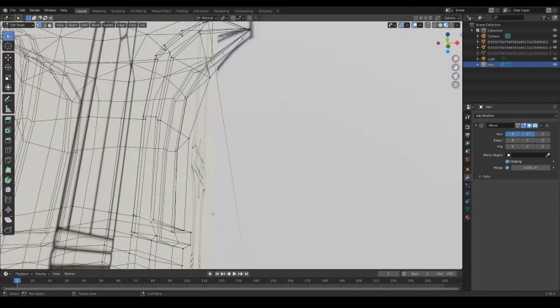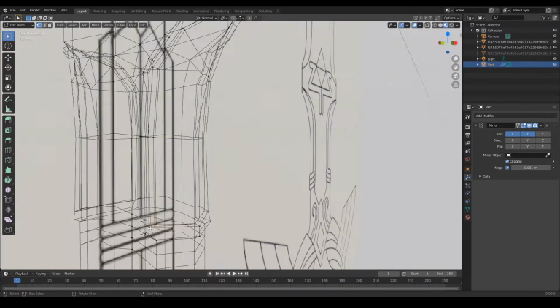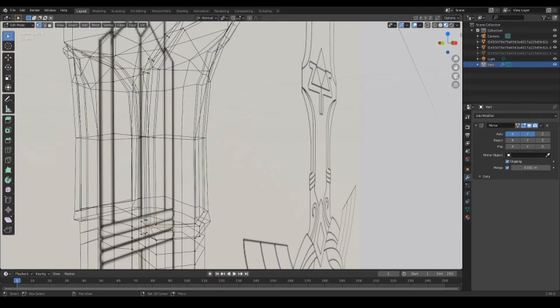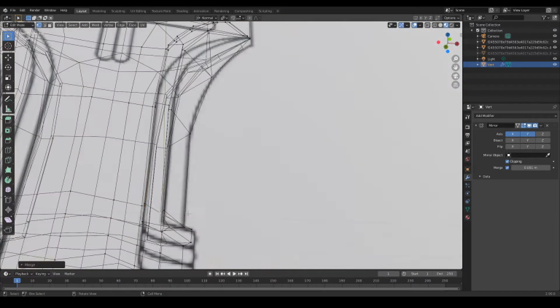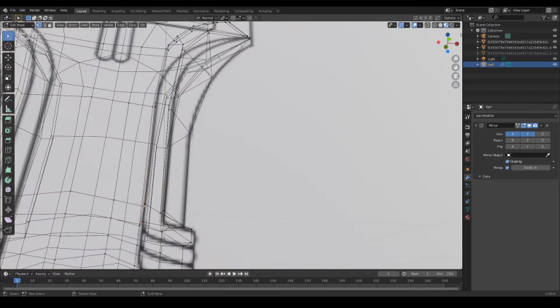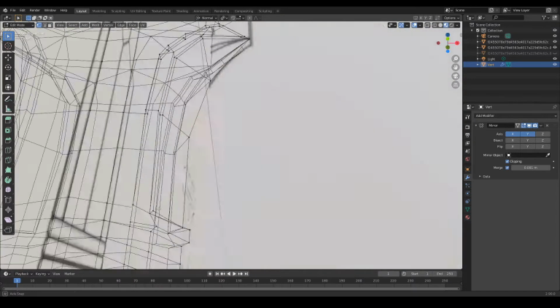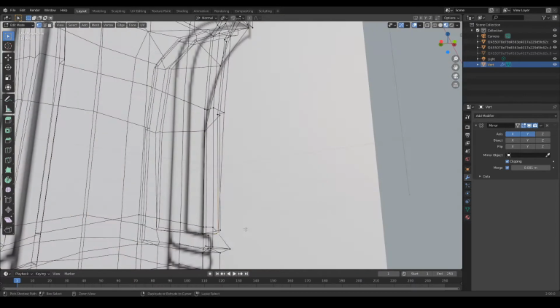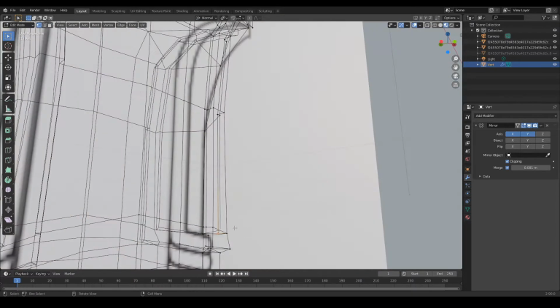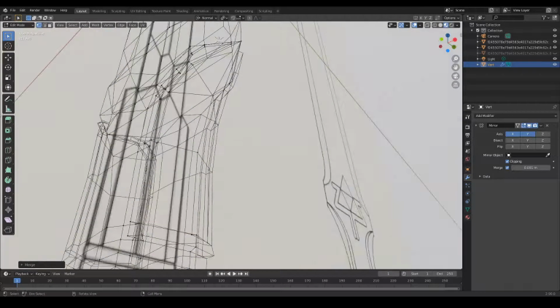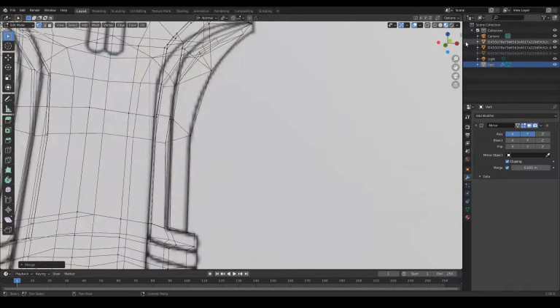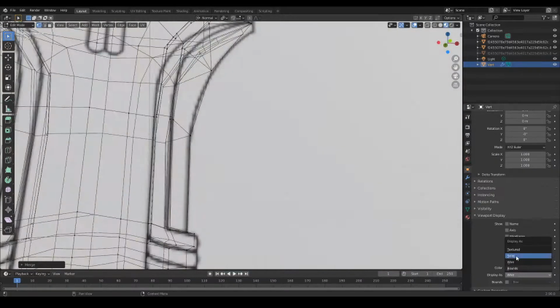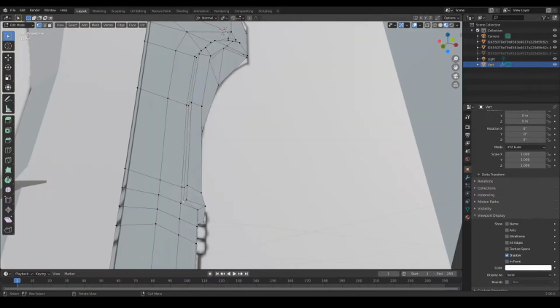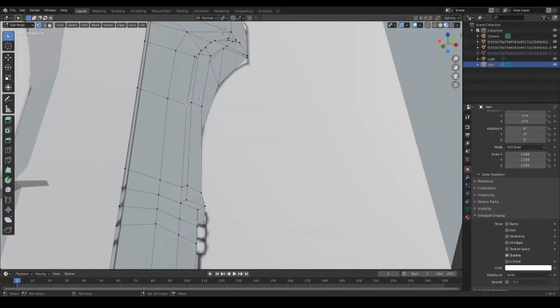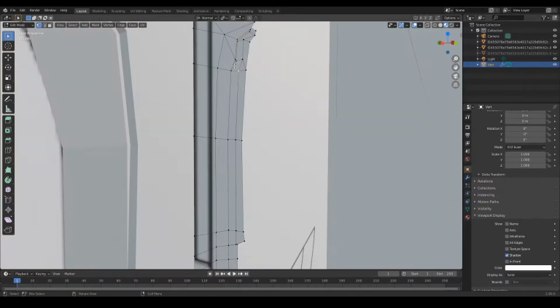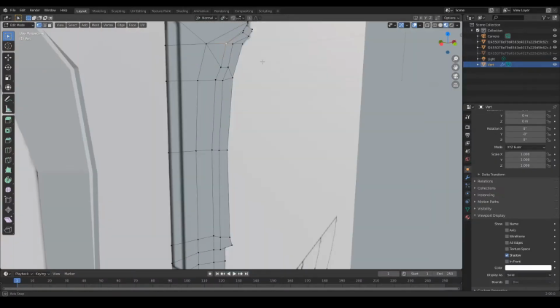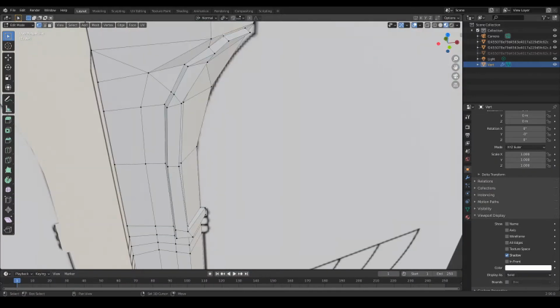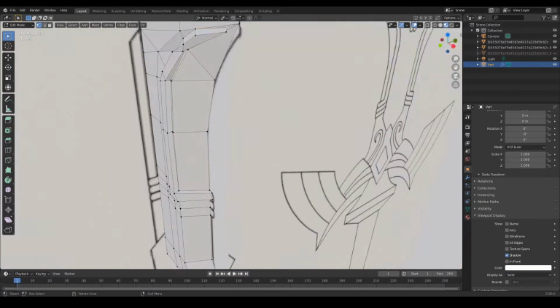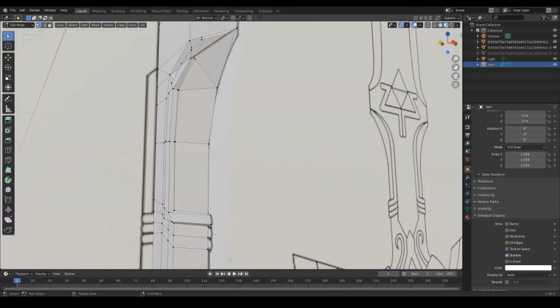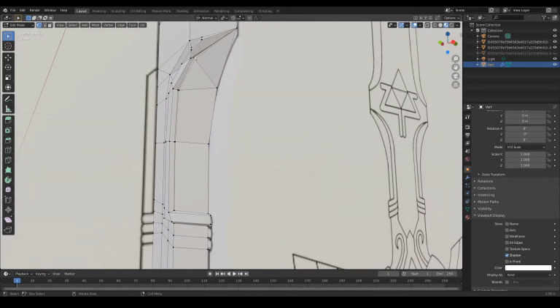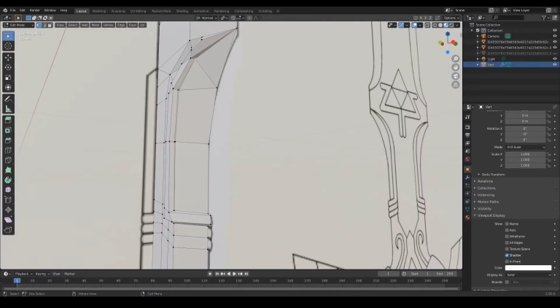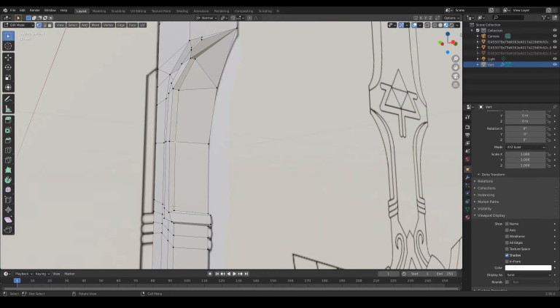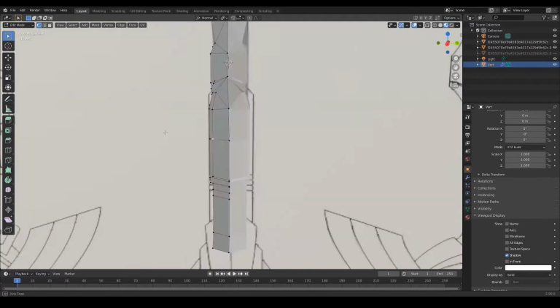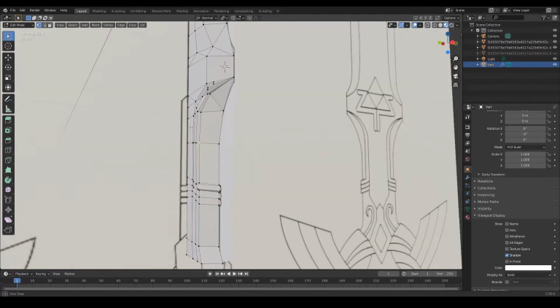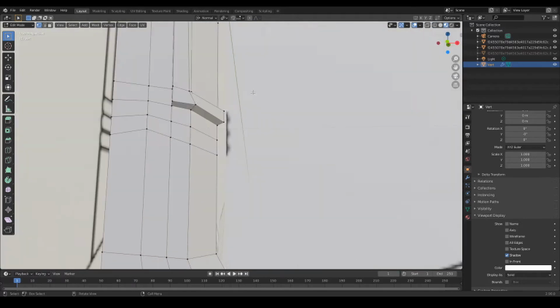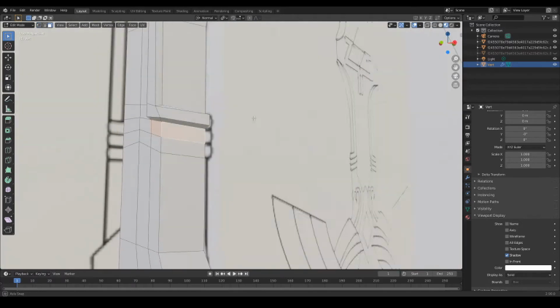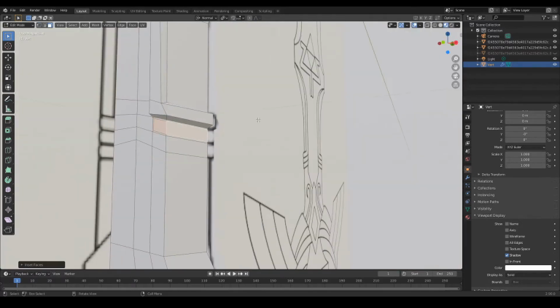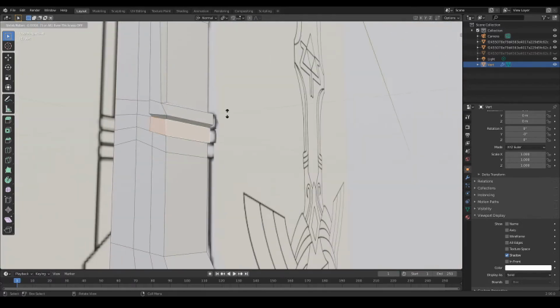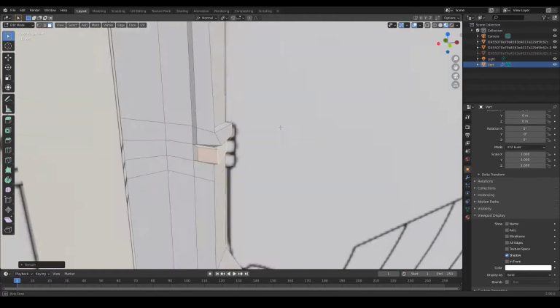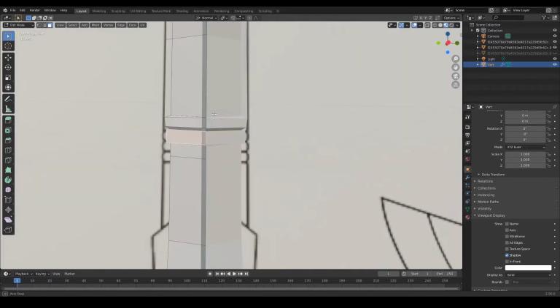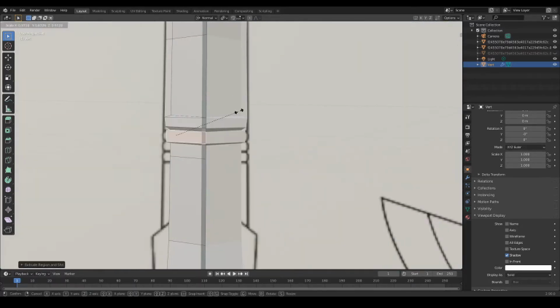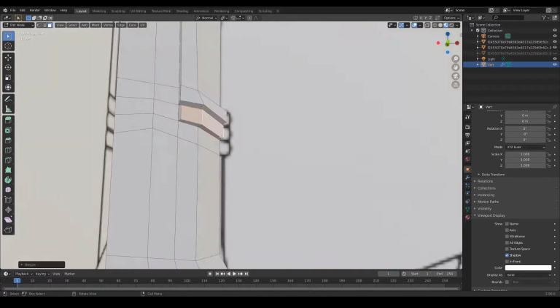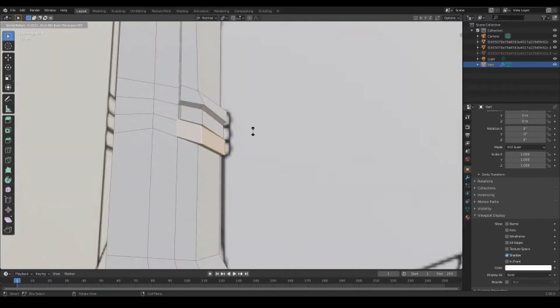If you ever feel like modeling things like this, look up blueprint styled art. It helps you get the angles you need to make it look like the real deal.